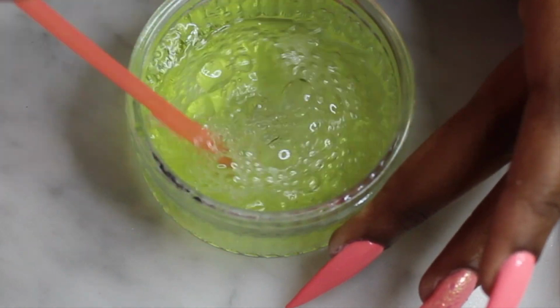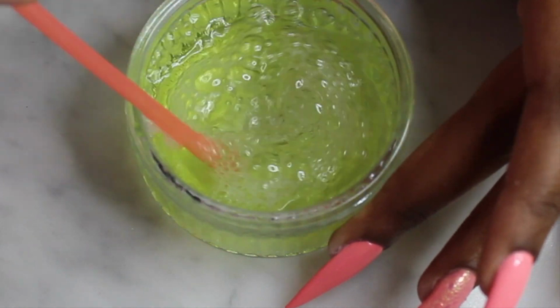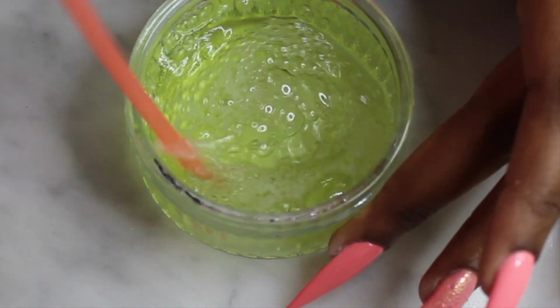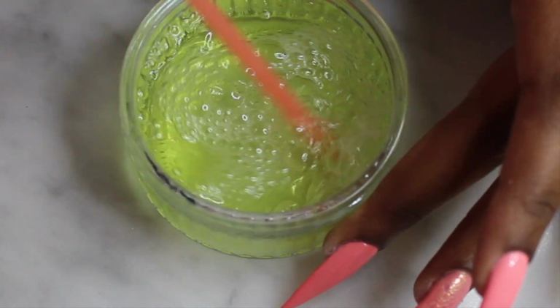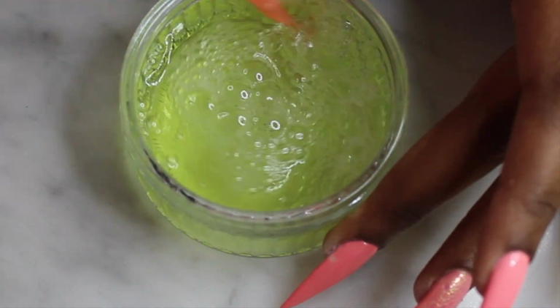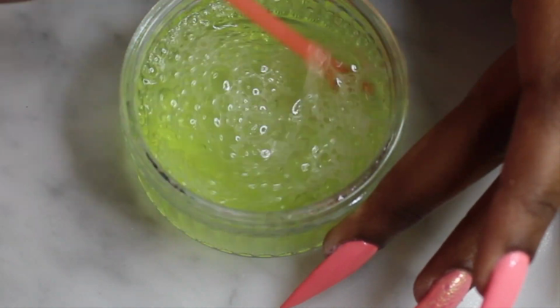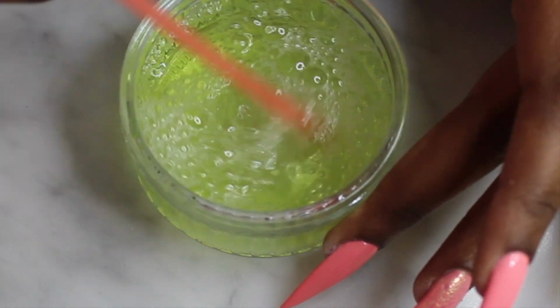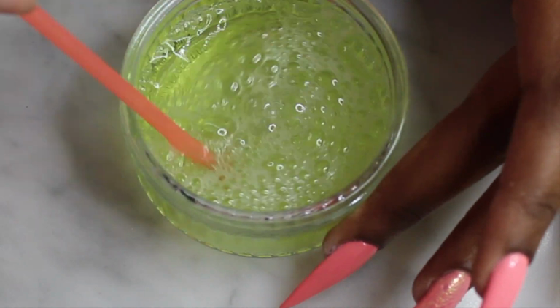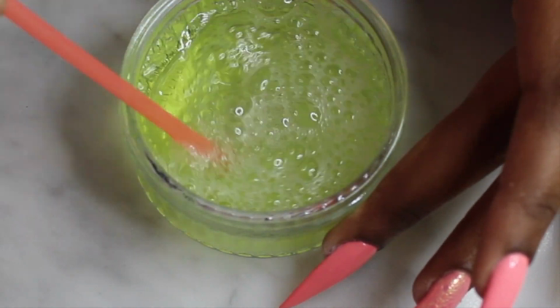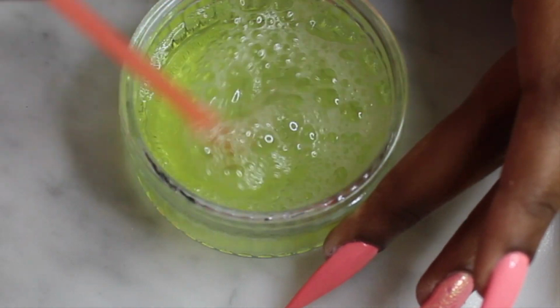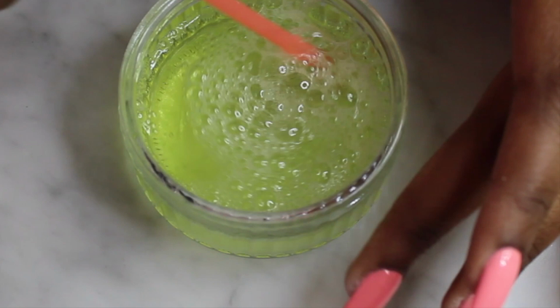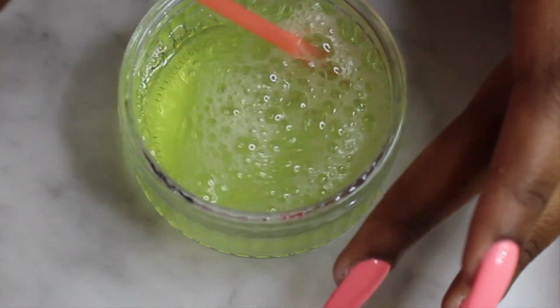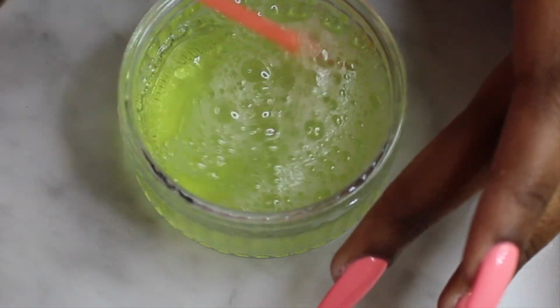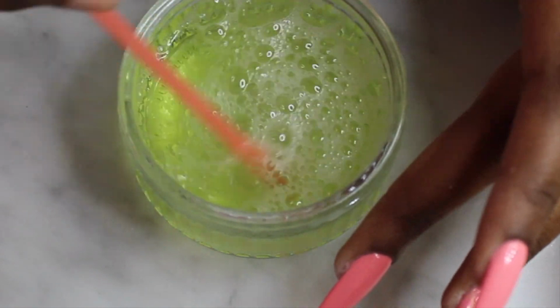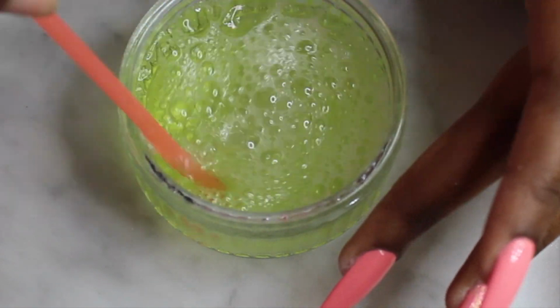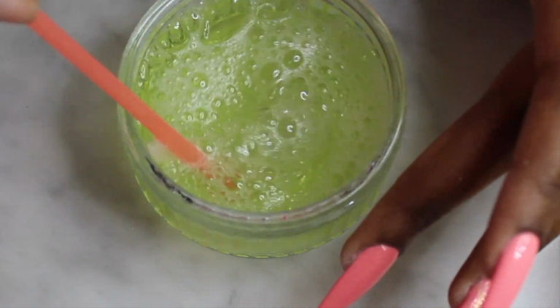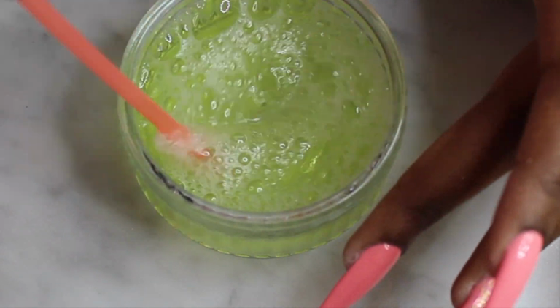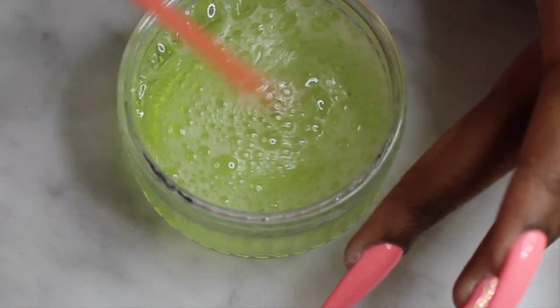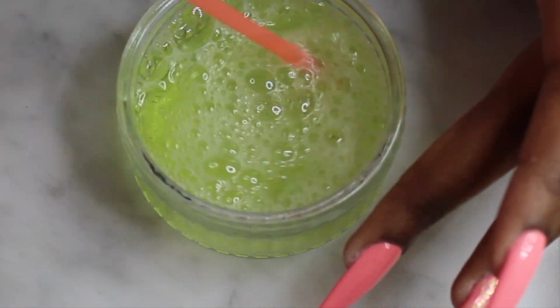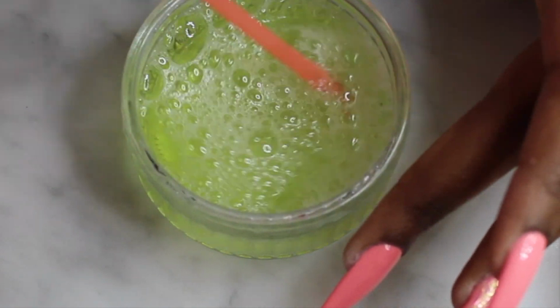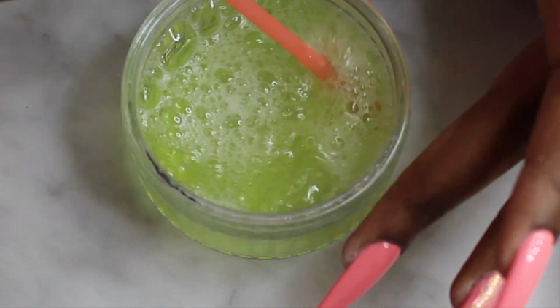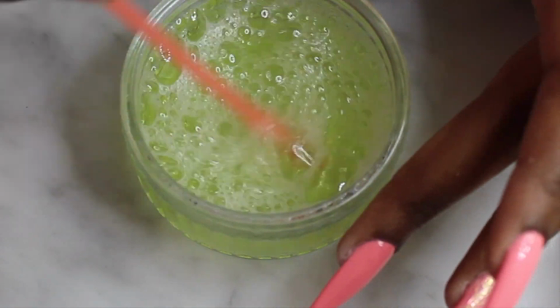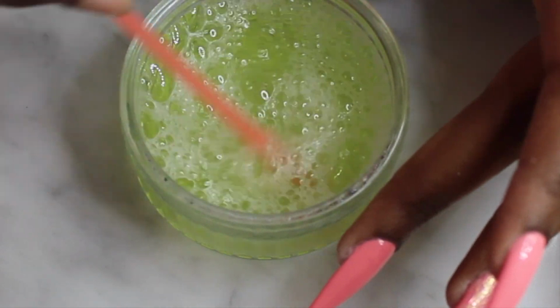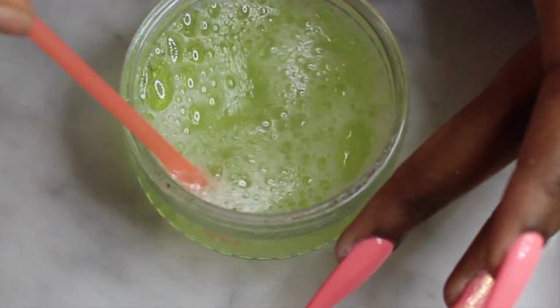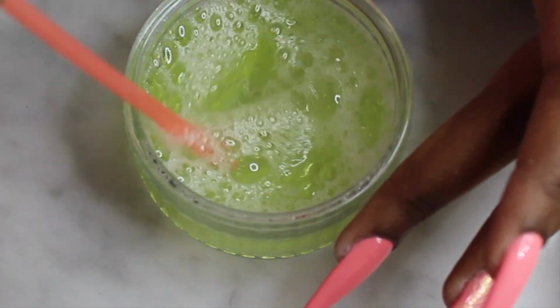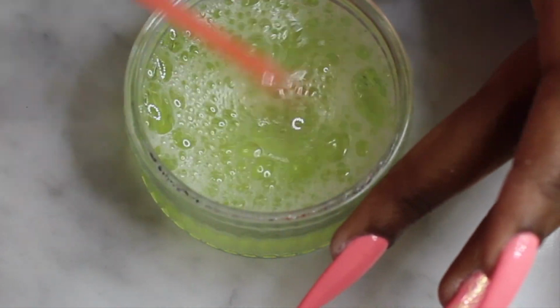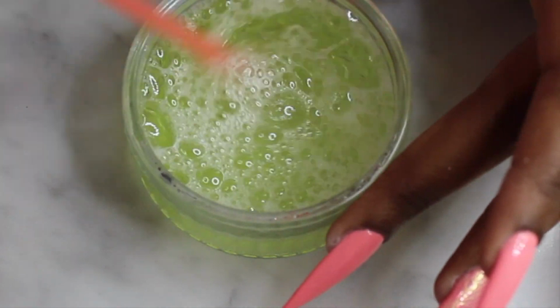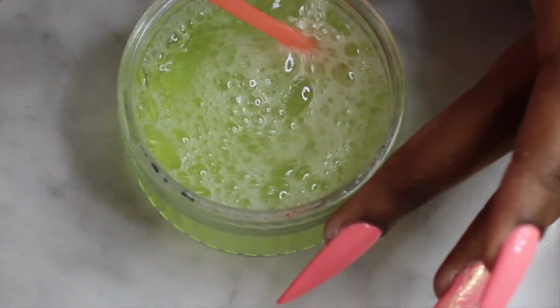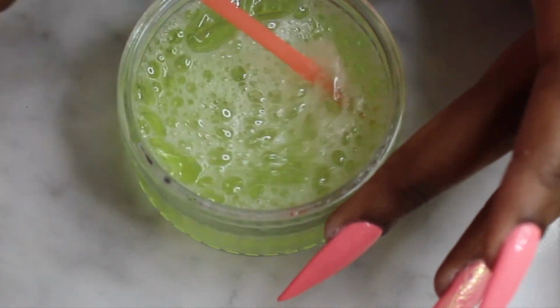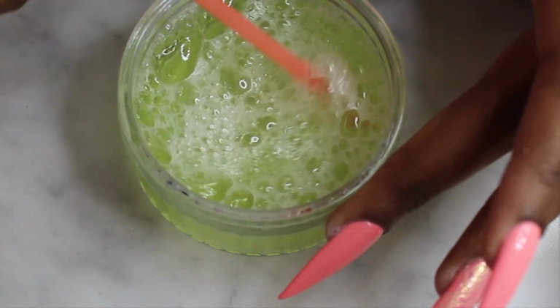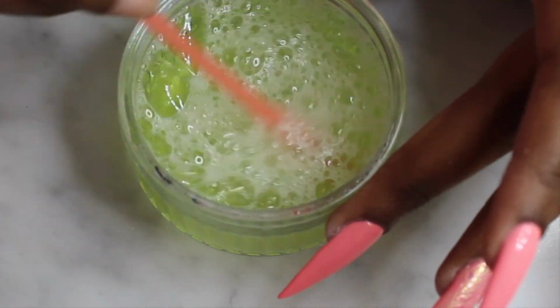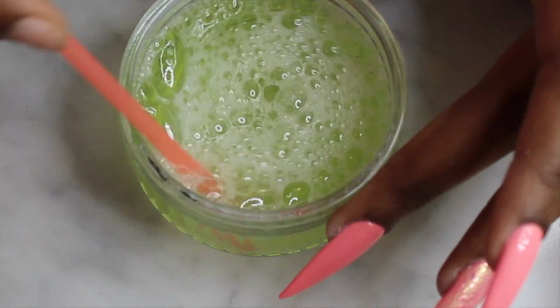Just stir until you get the amount of bubbles that you need.